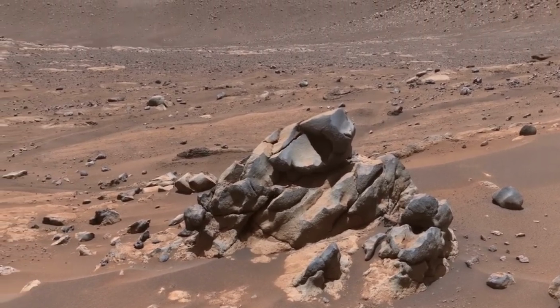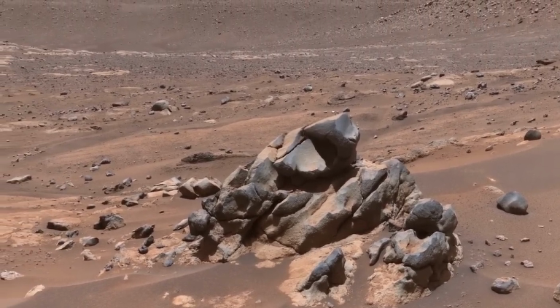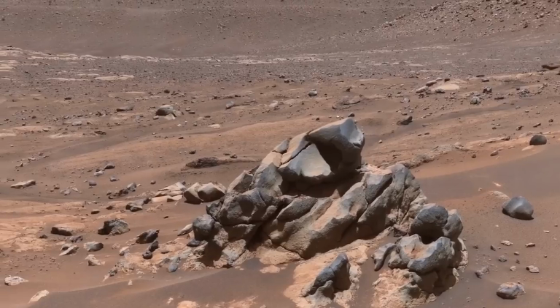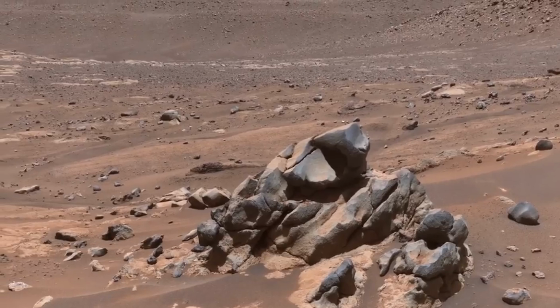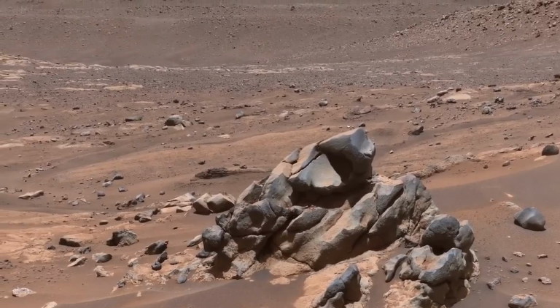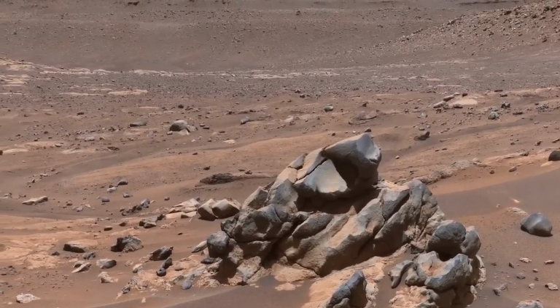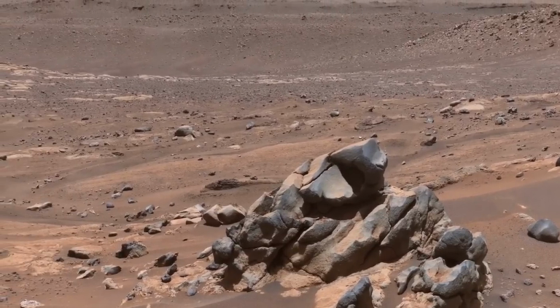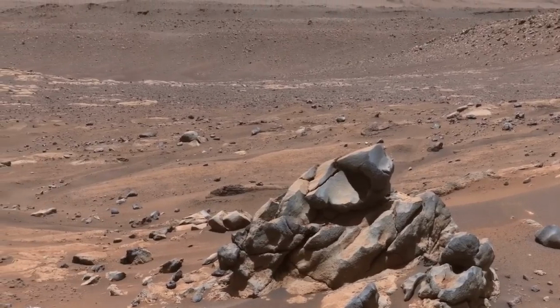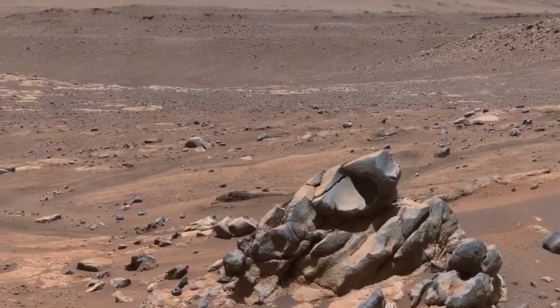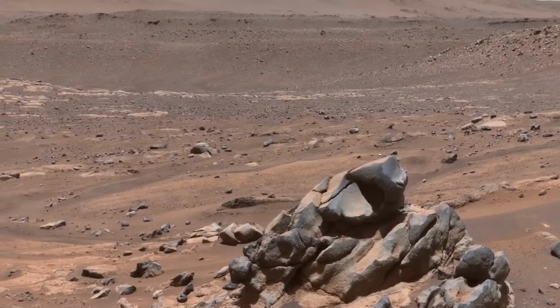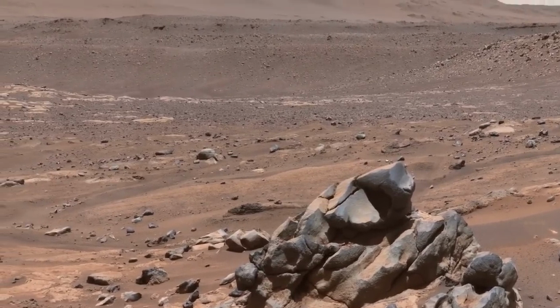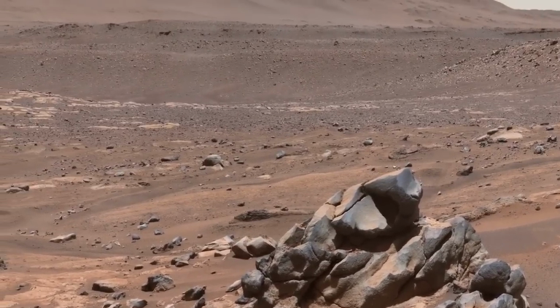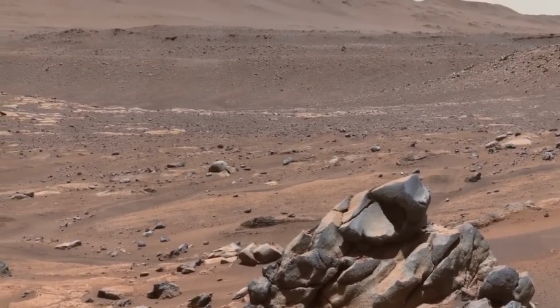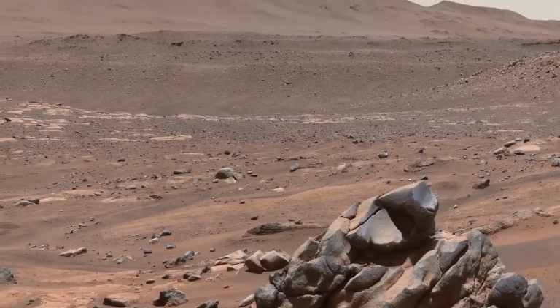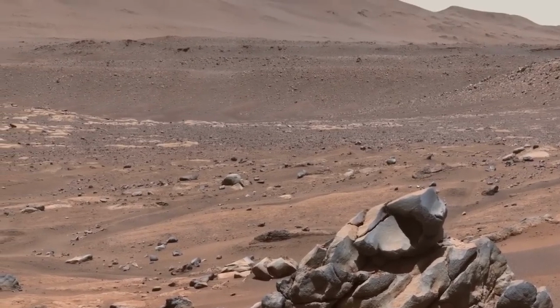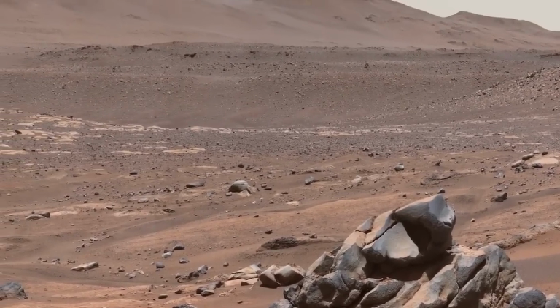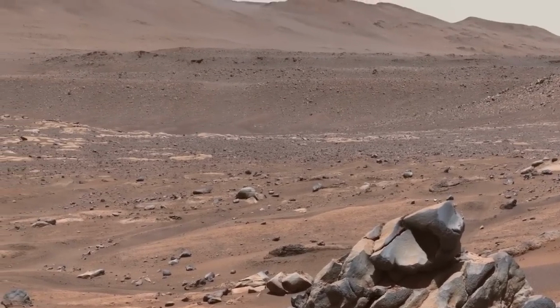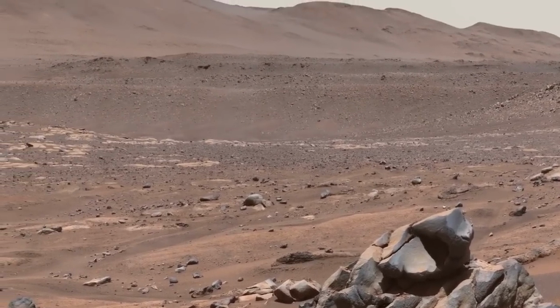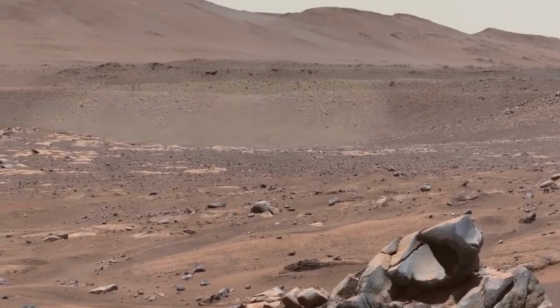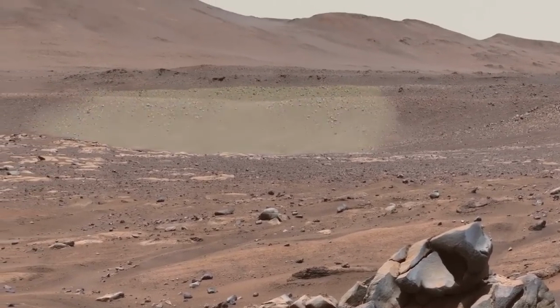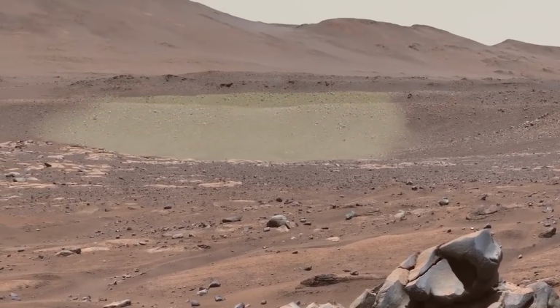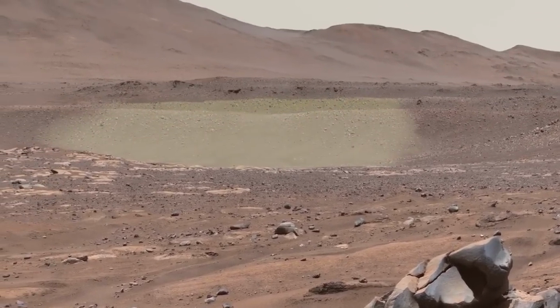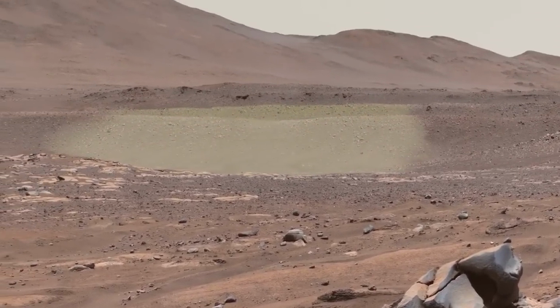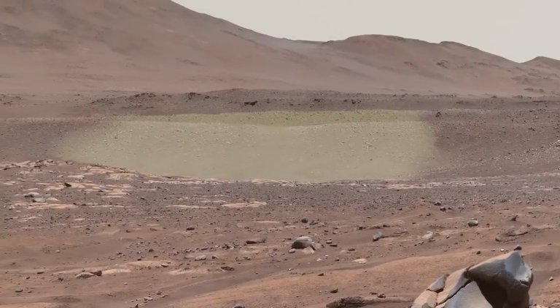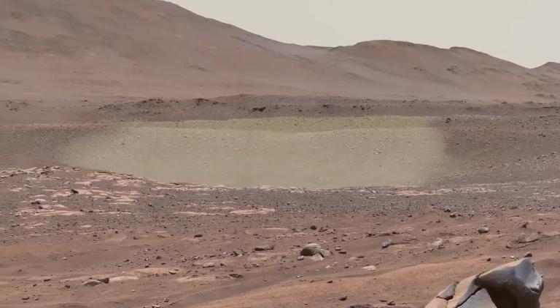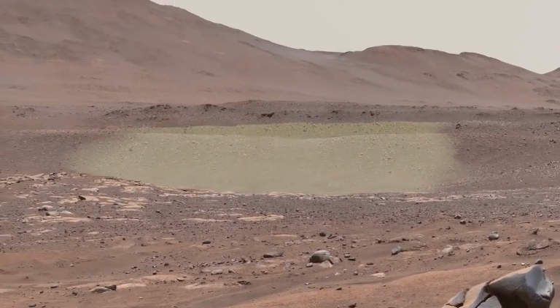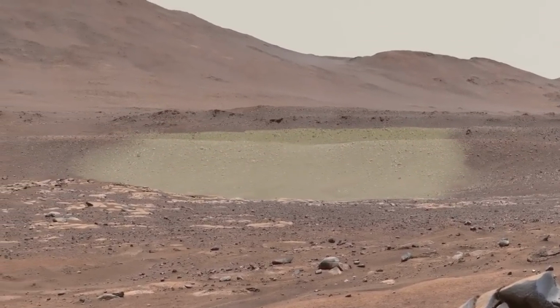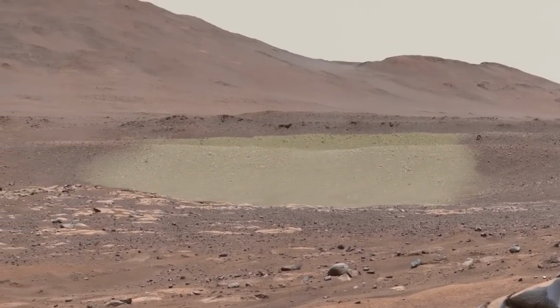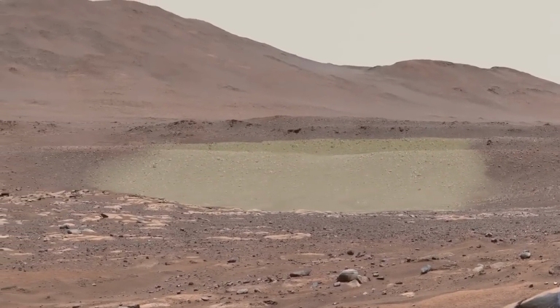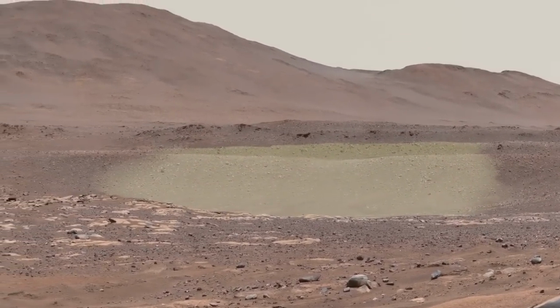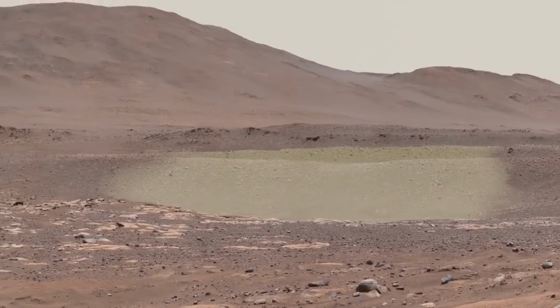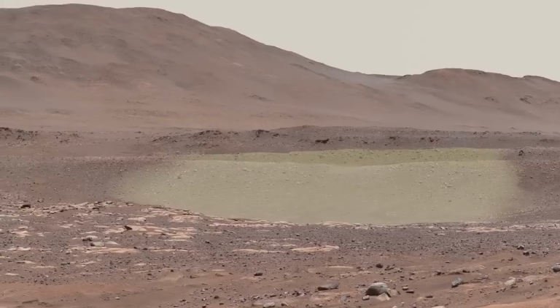From here, Perseverance will continue west. In the distance, you can trace the tops of the natural levees that formed at the near and far banks of the river.